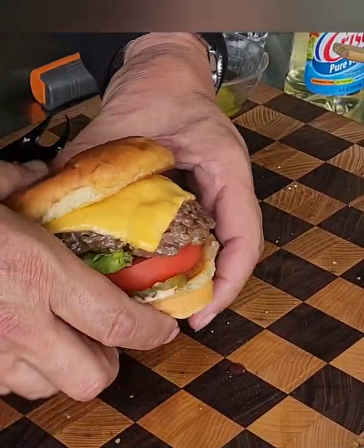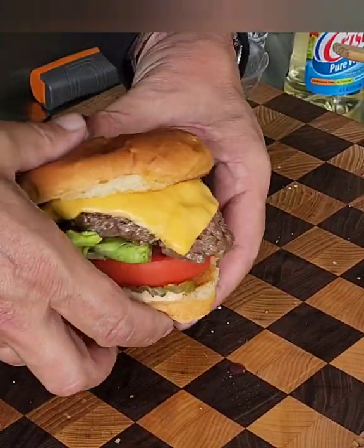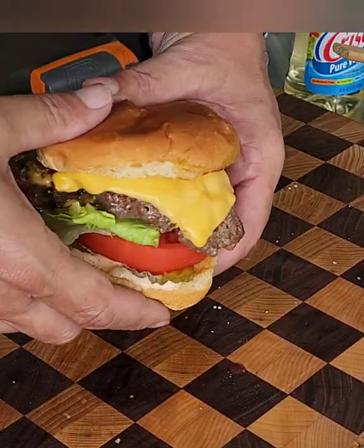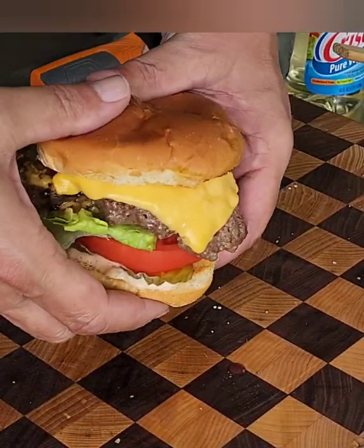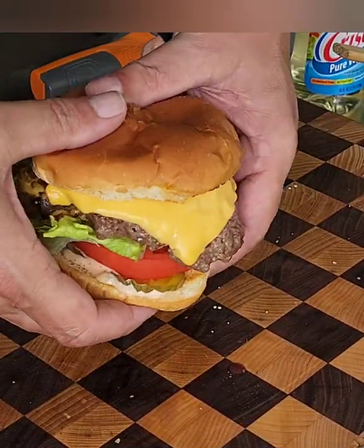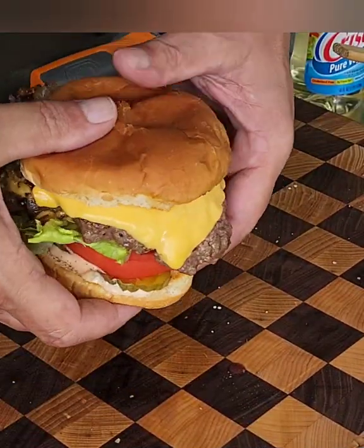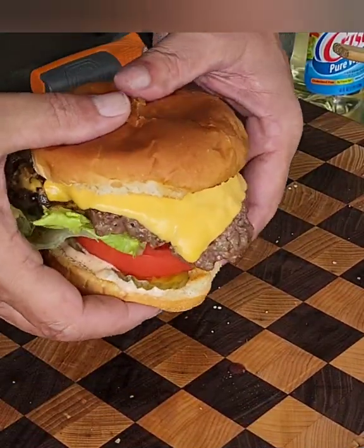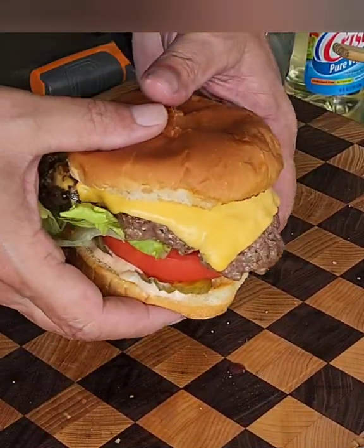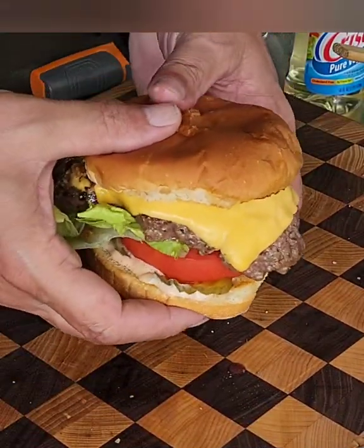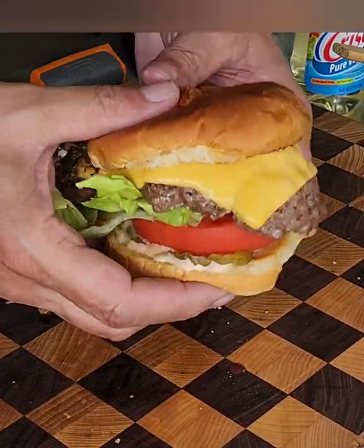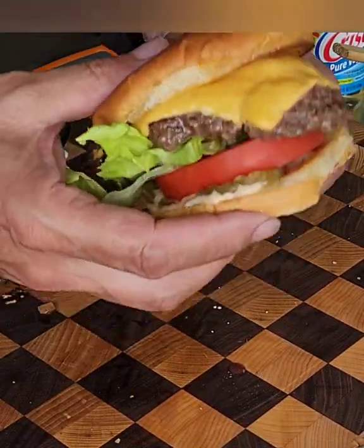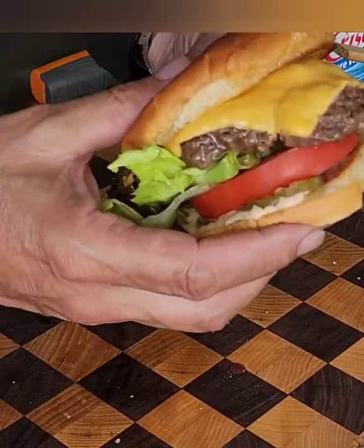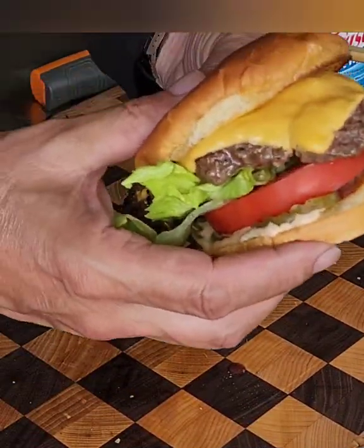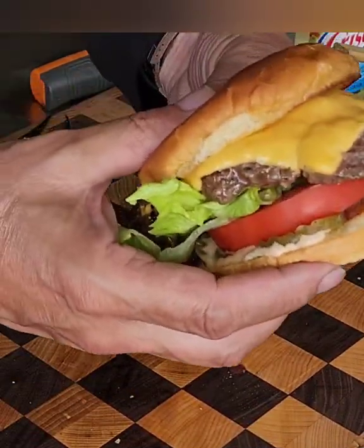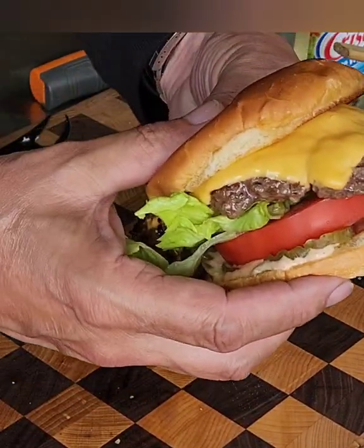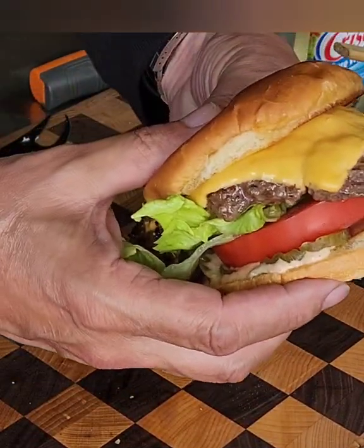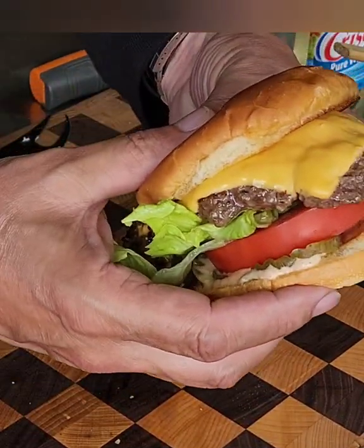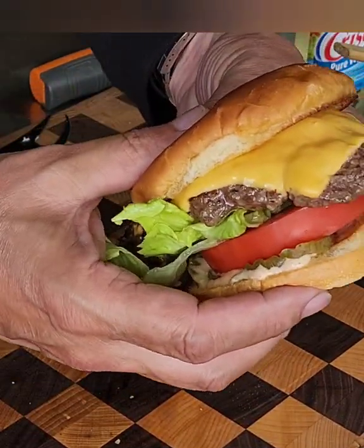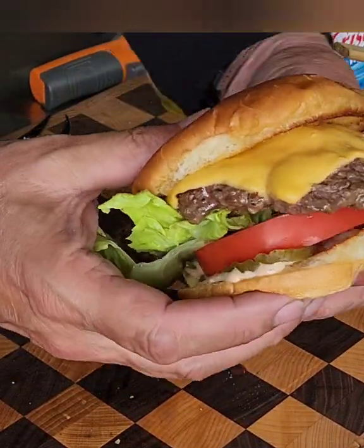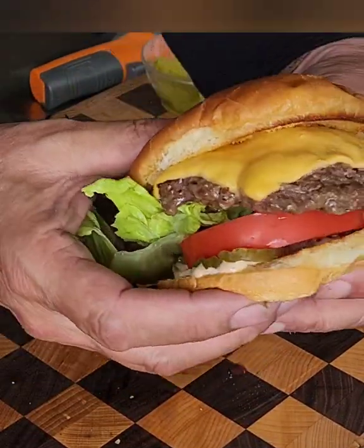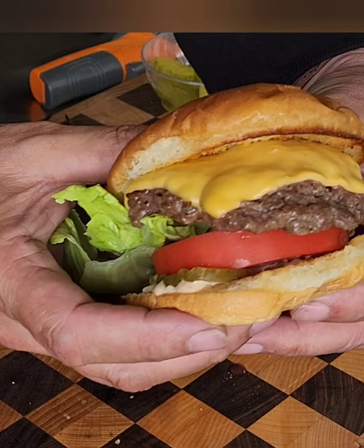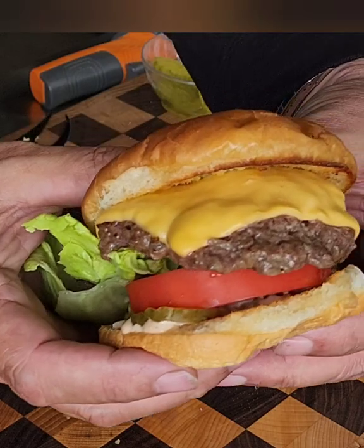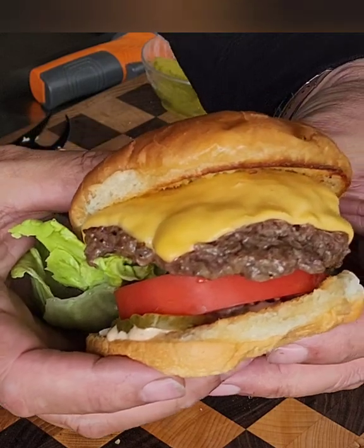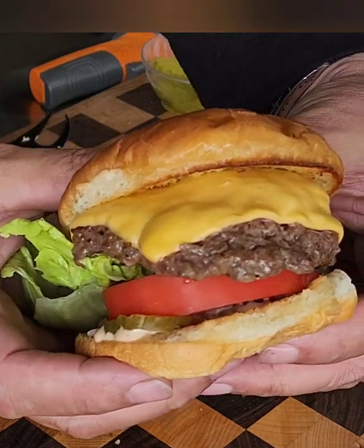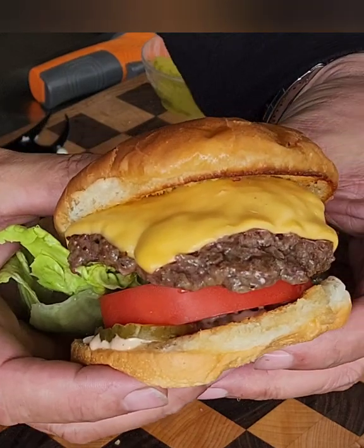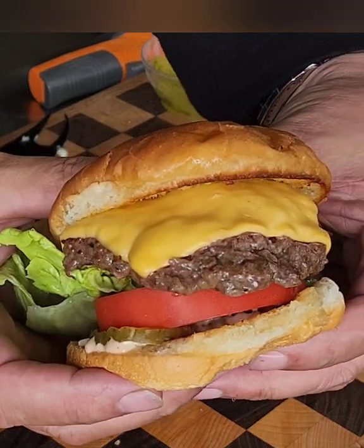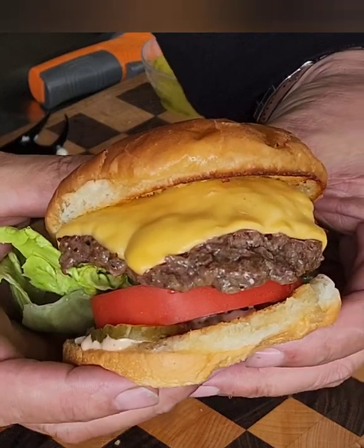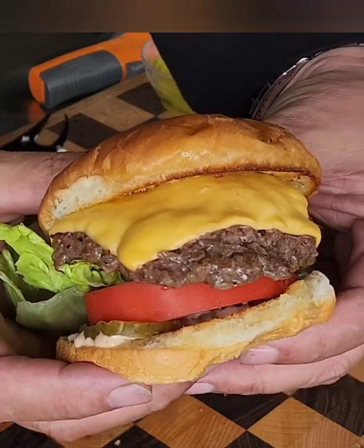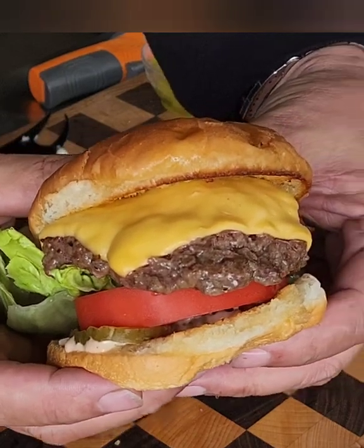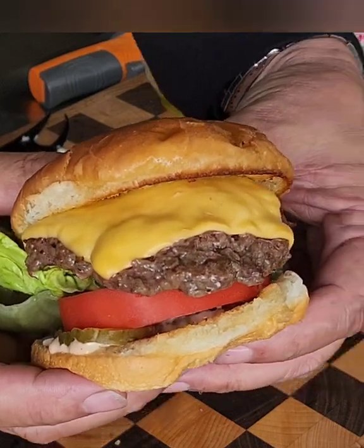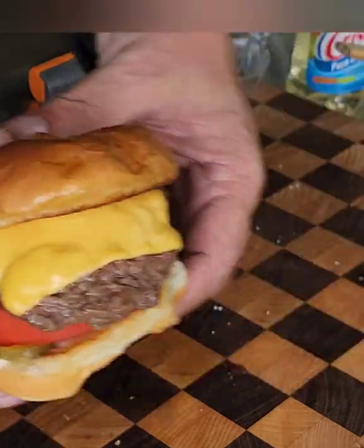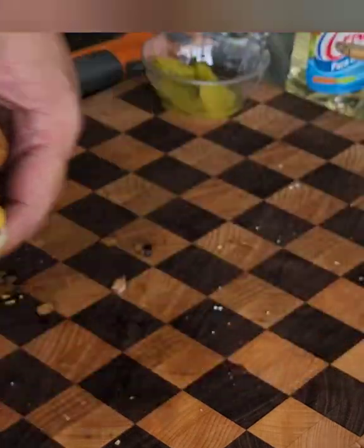Head on over to the Gallery Backyard Barbecue on YouTube for more. Oh, yeah.